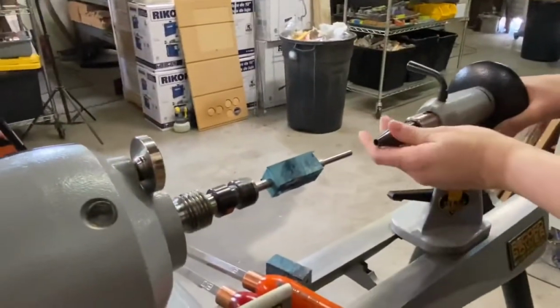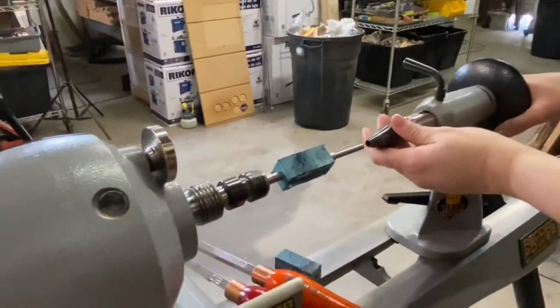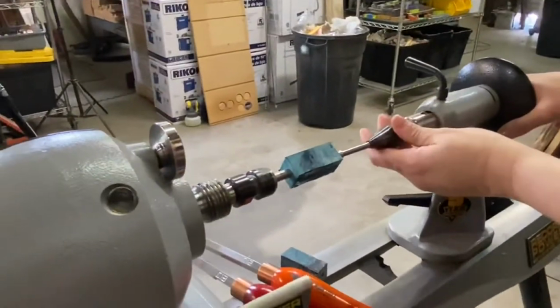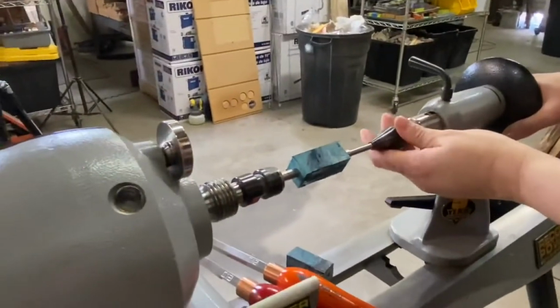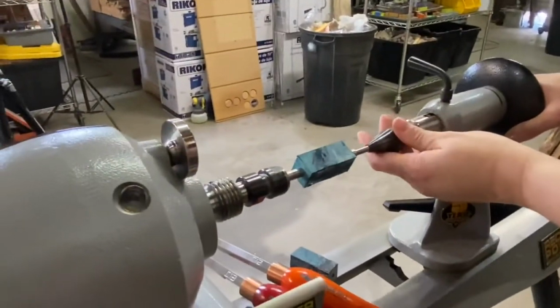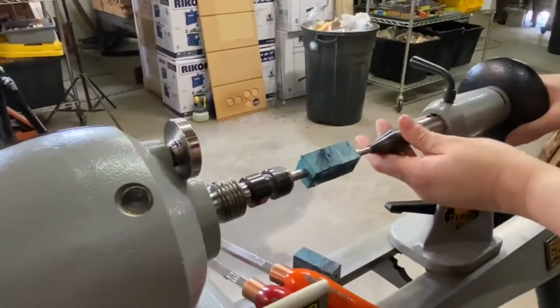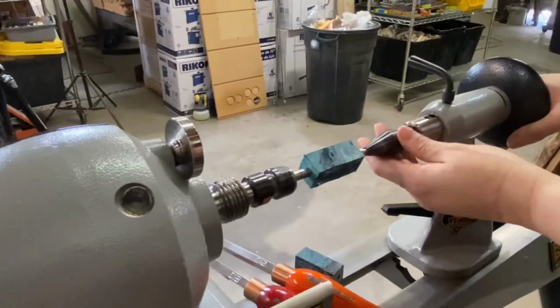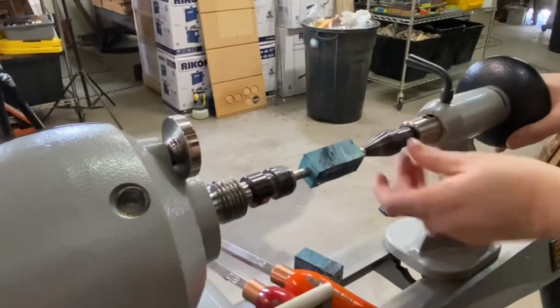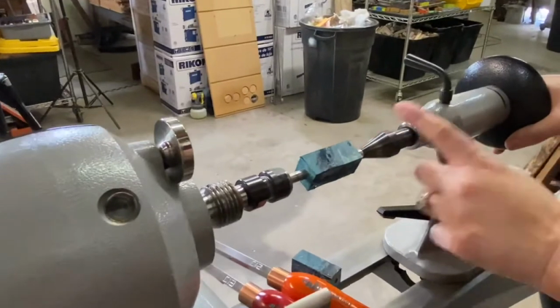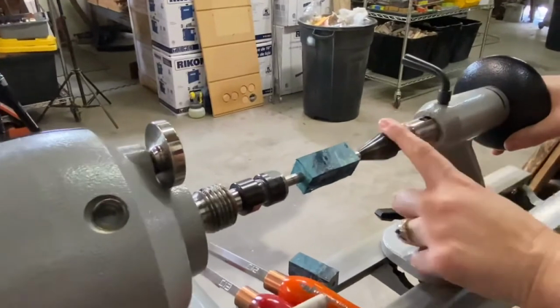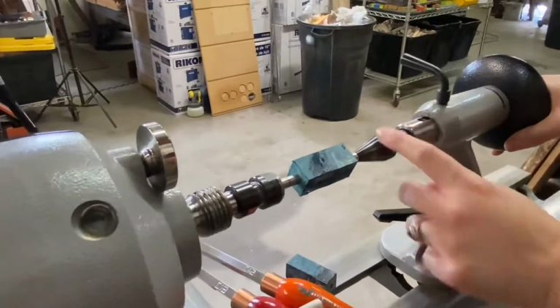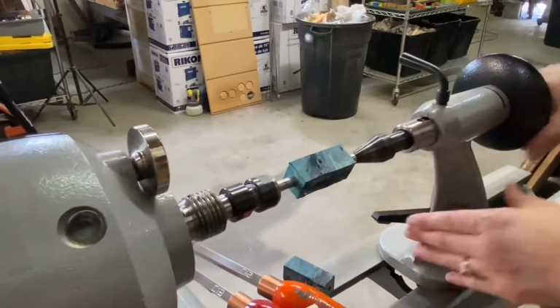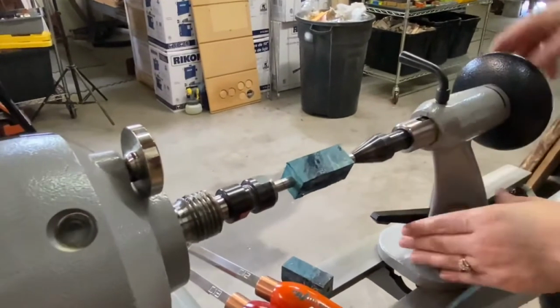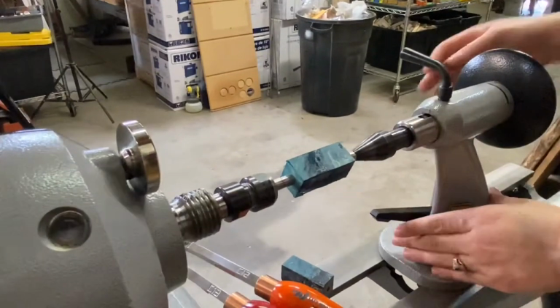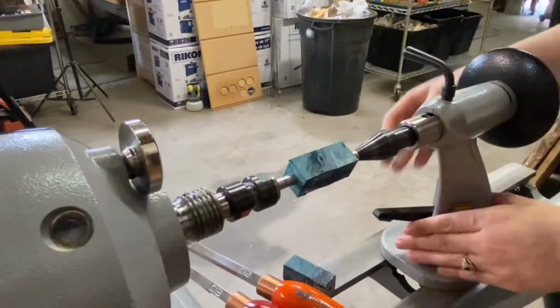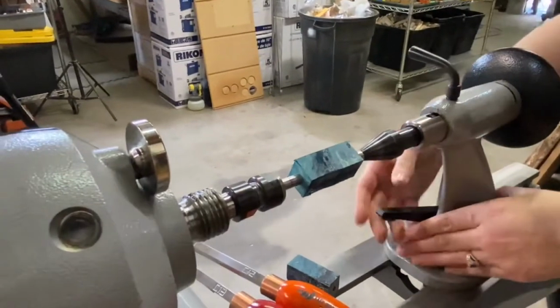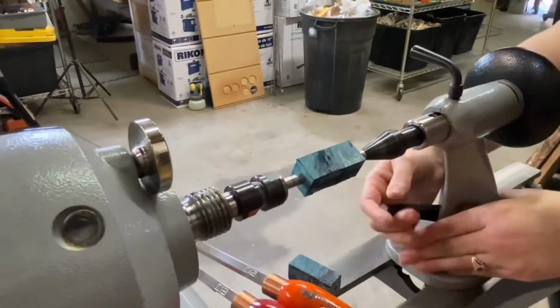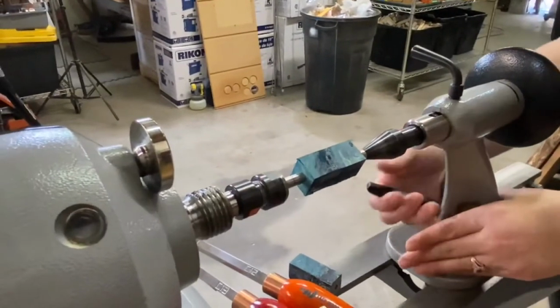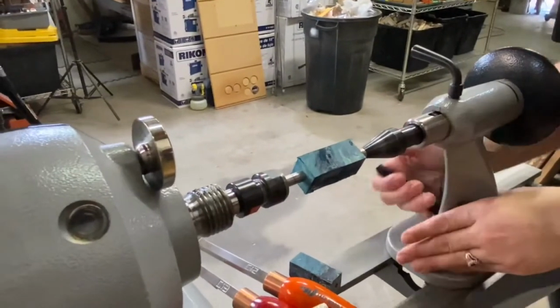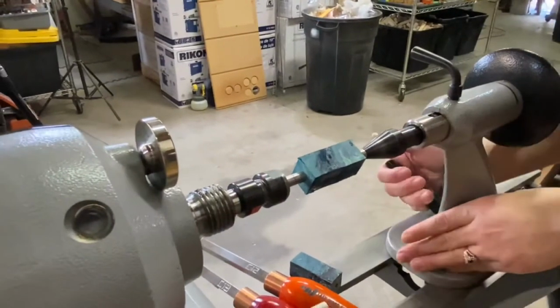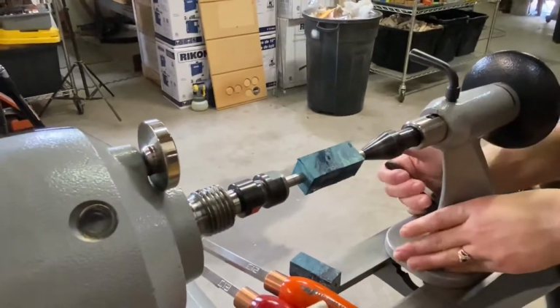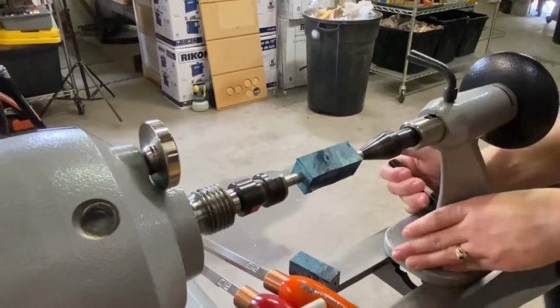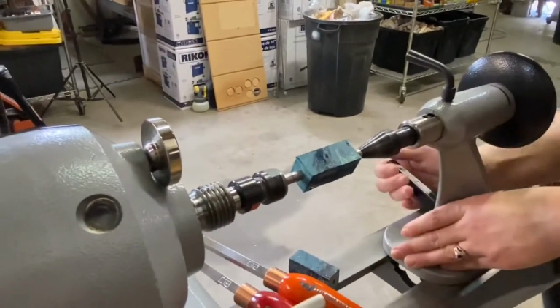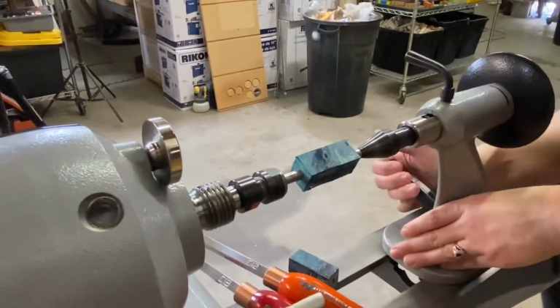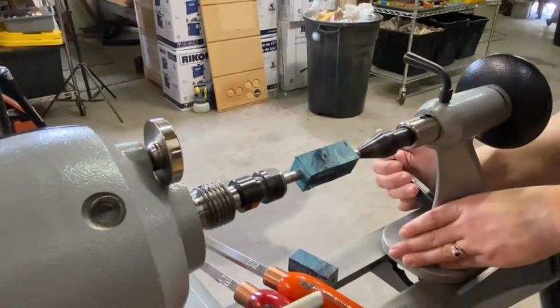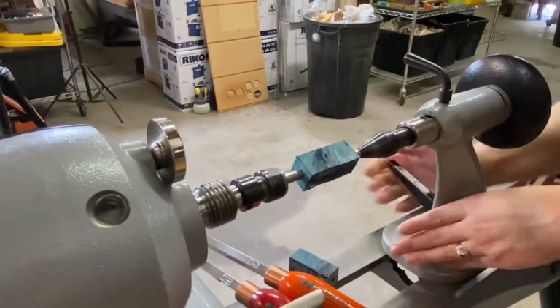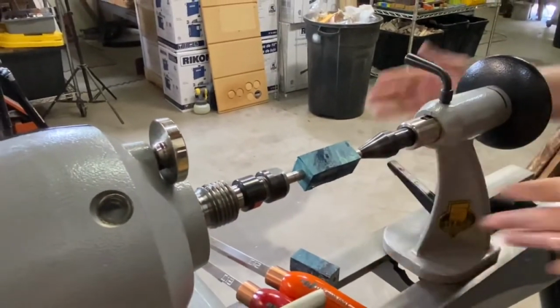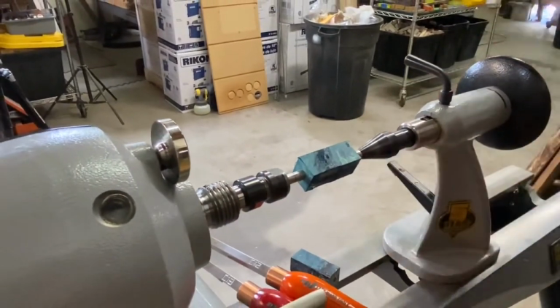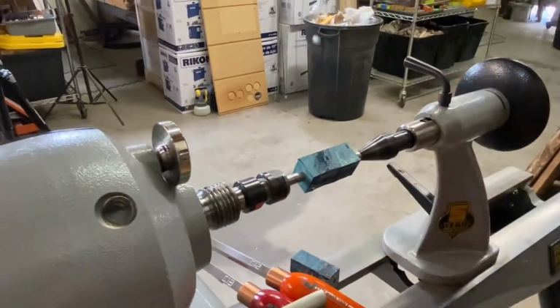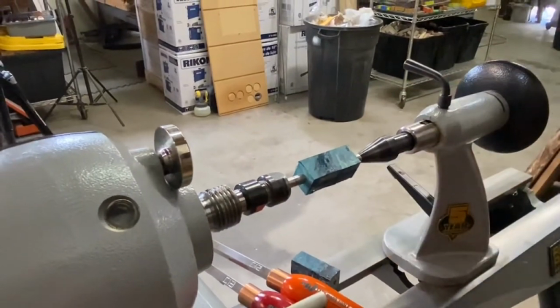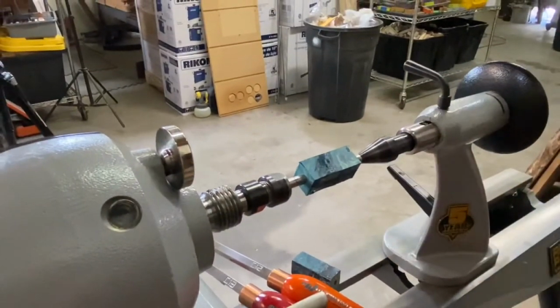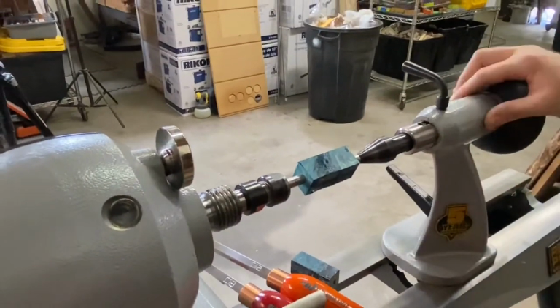Slide this up here — this is our mandrel saver. It's a lifesaver right there. And let's get started.